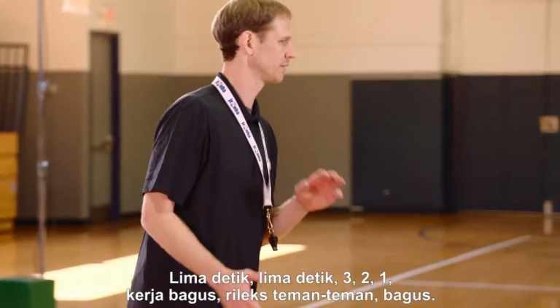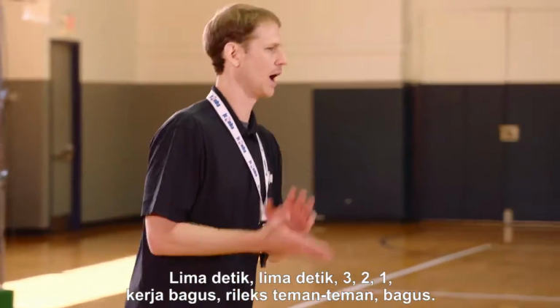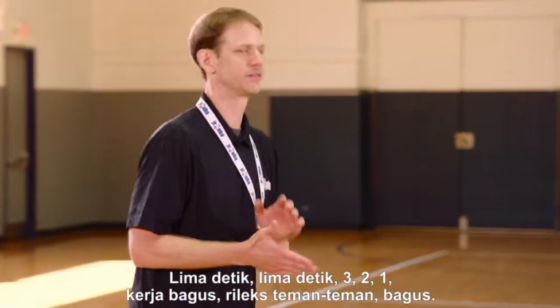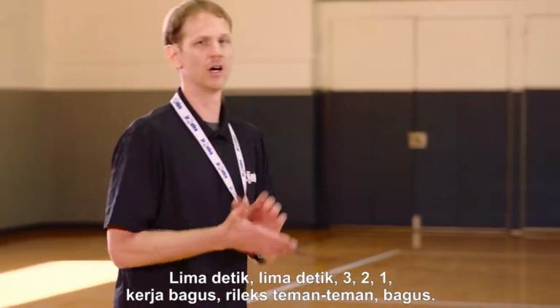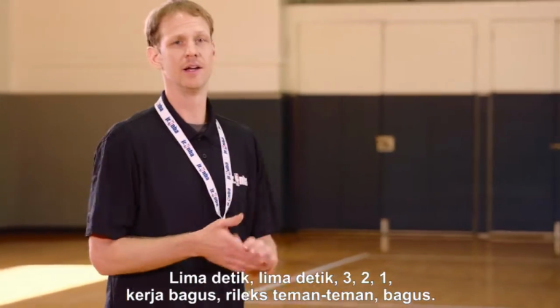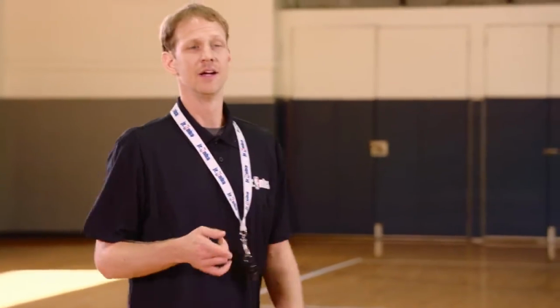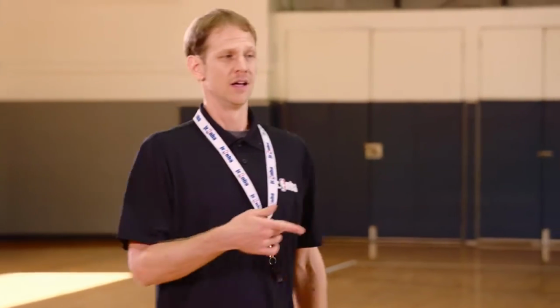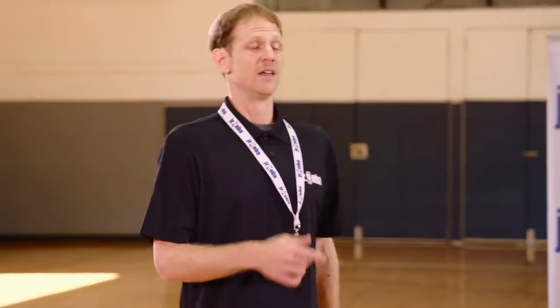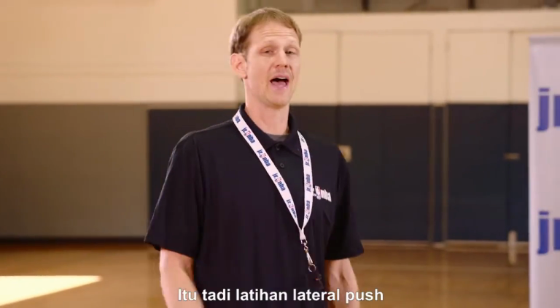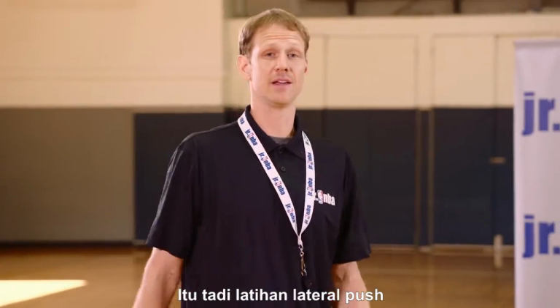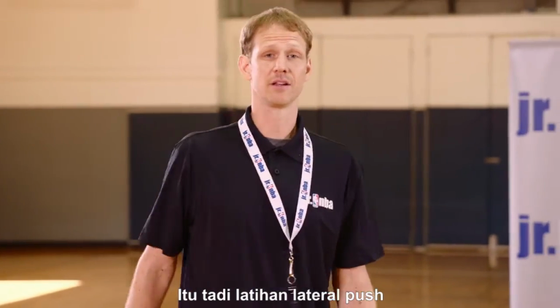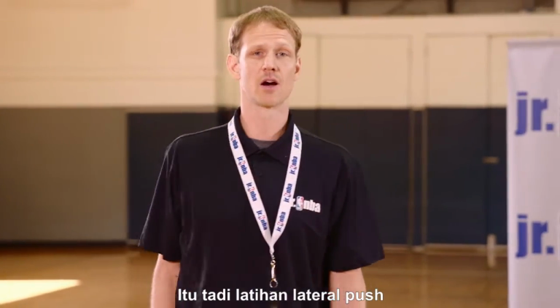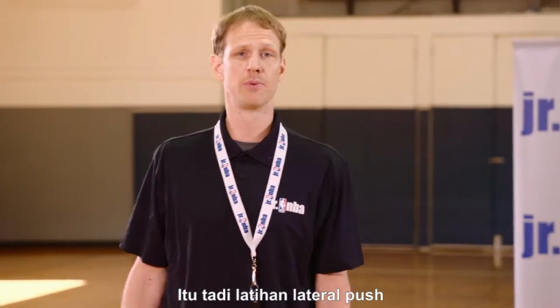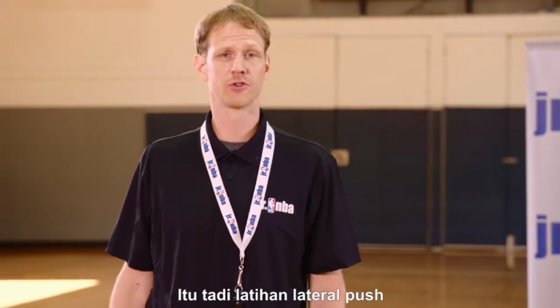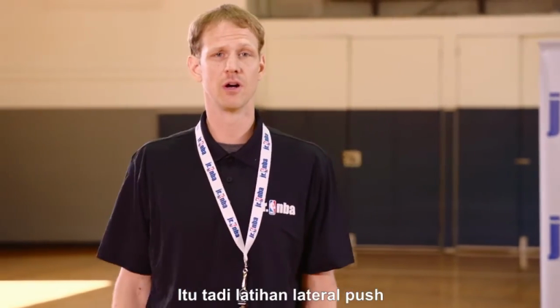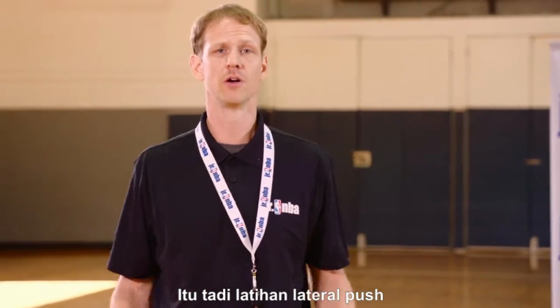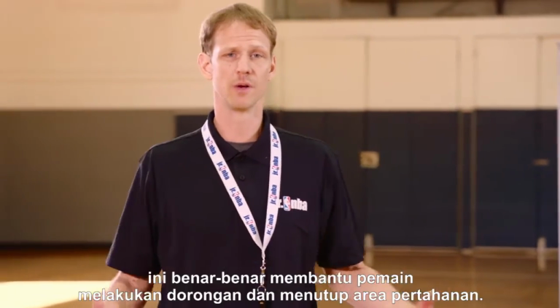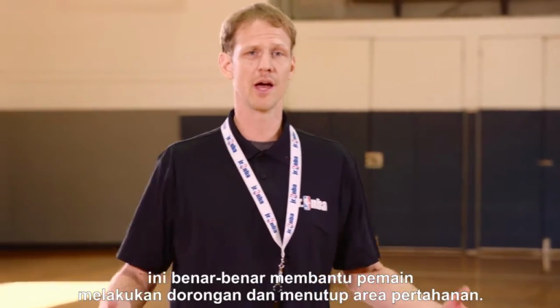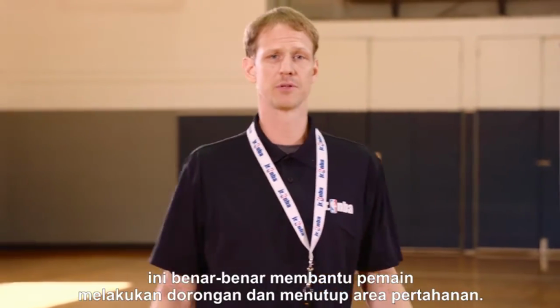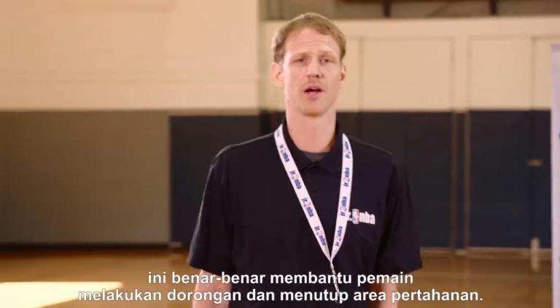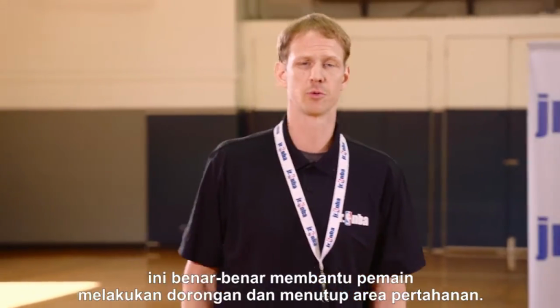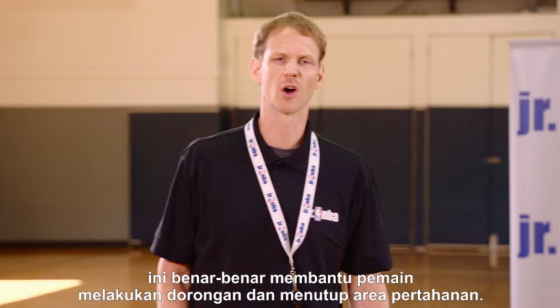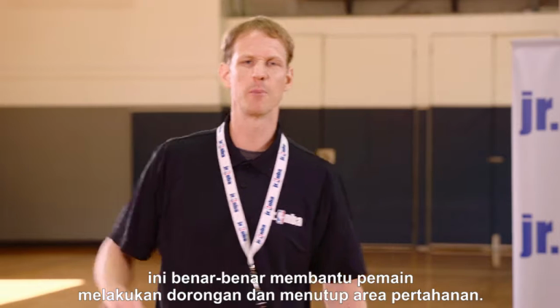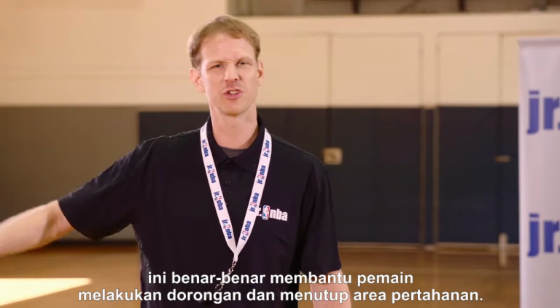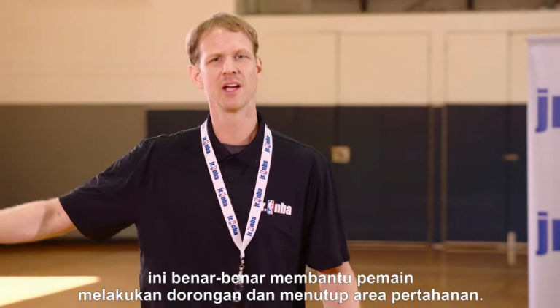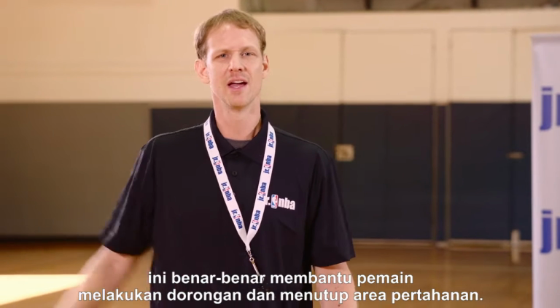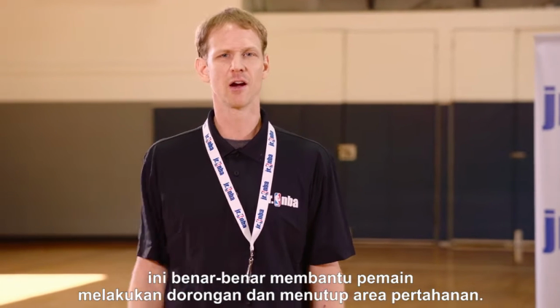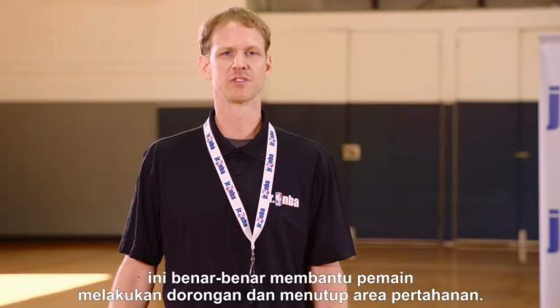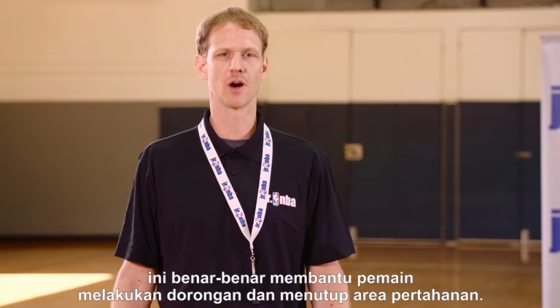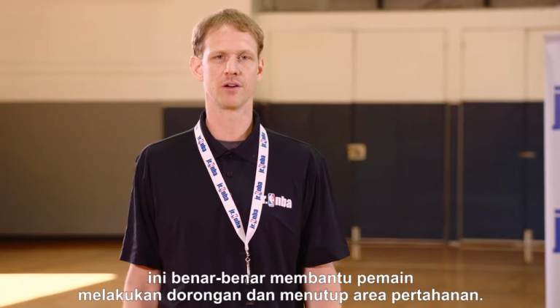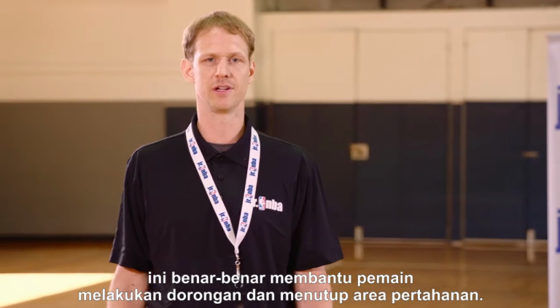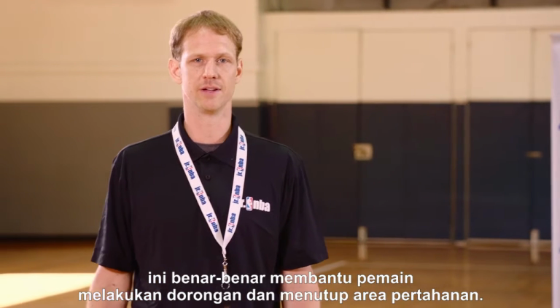Relax guys, good. That is the lateral push drill — really helps the players work on pushing and covering some ground on defense.